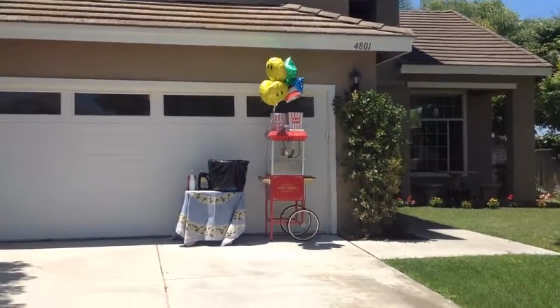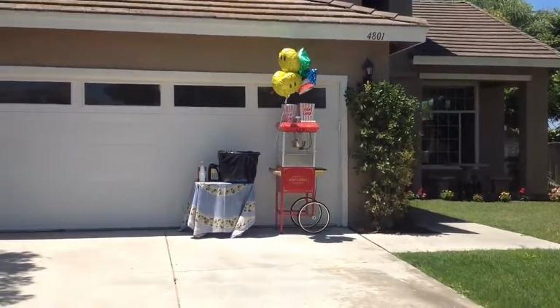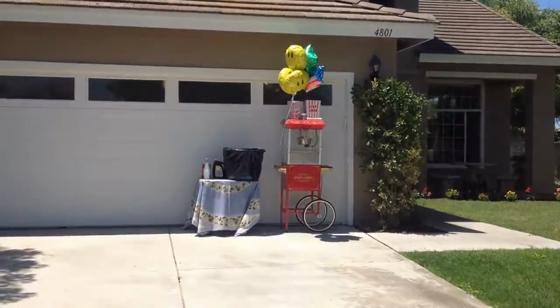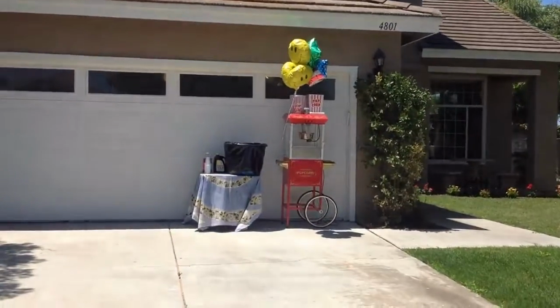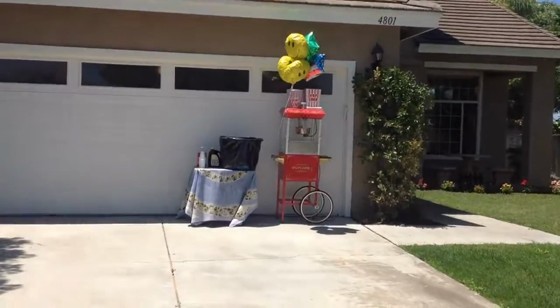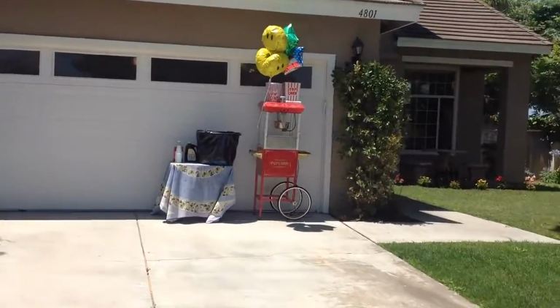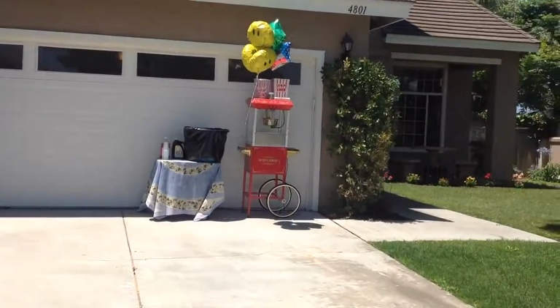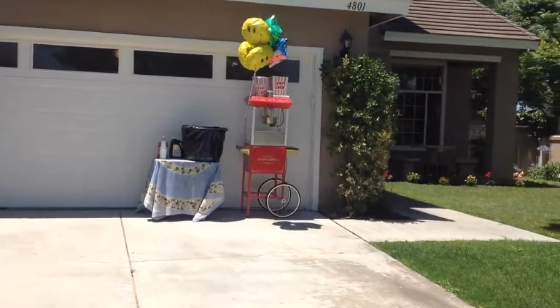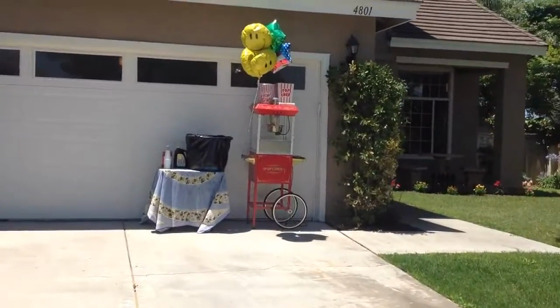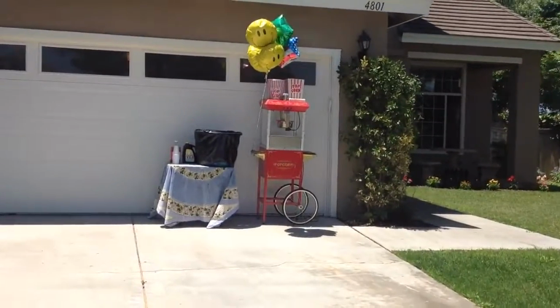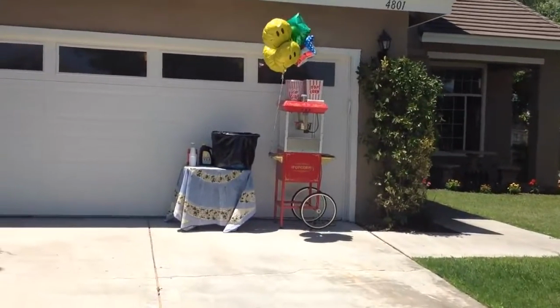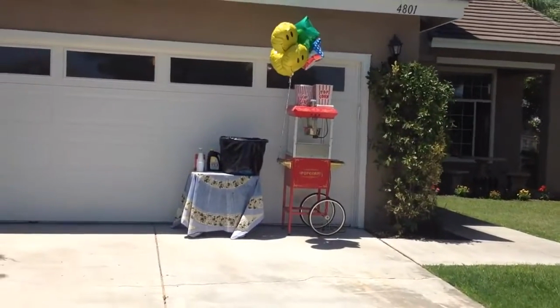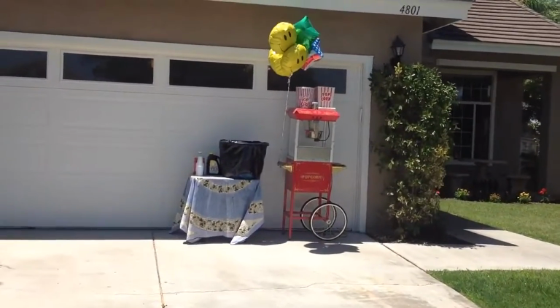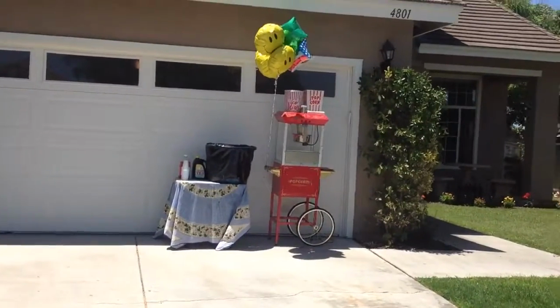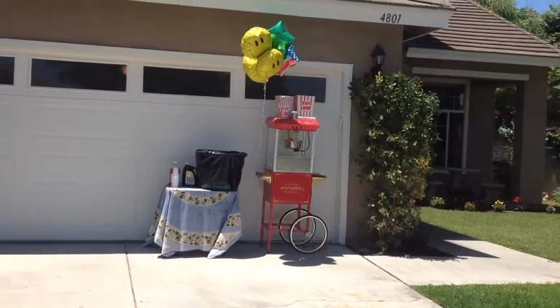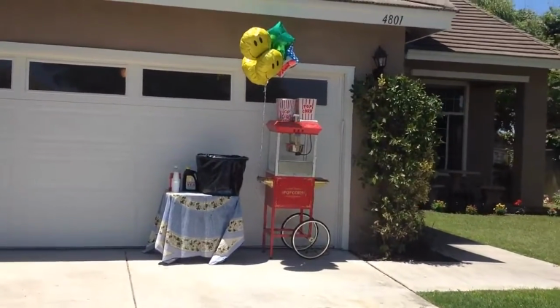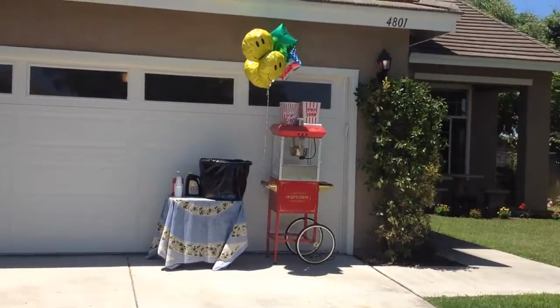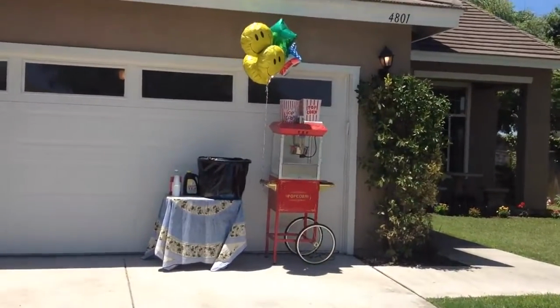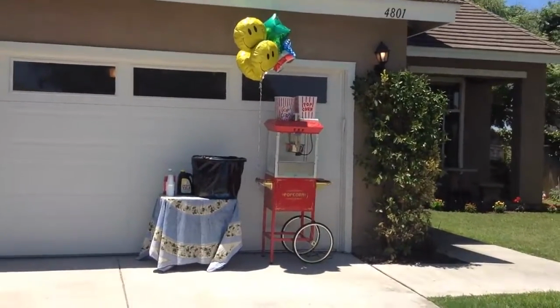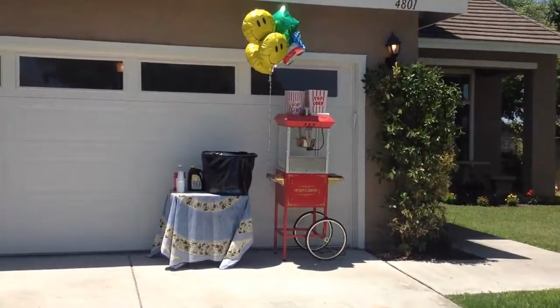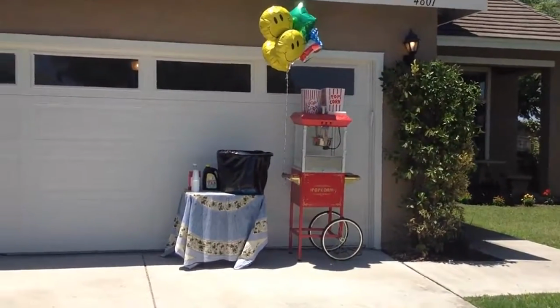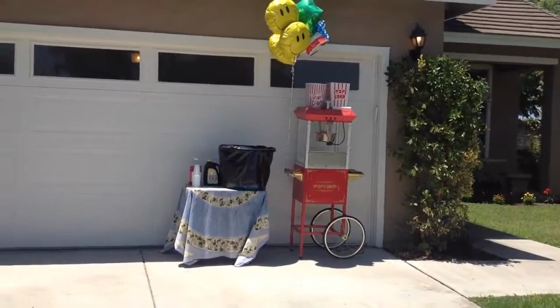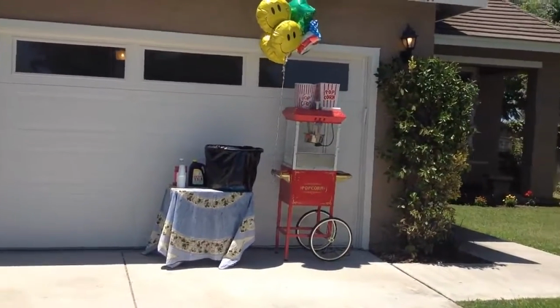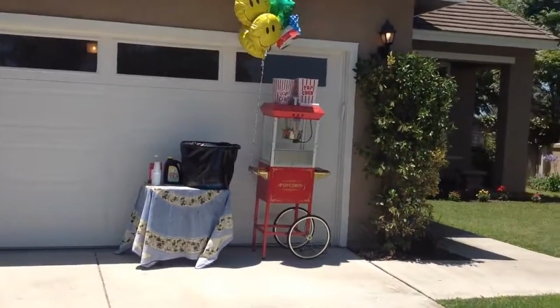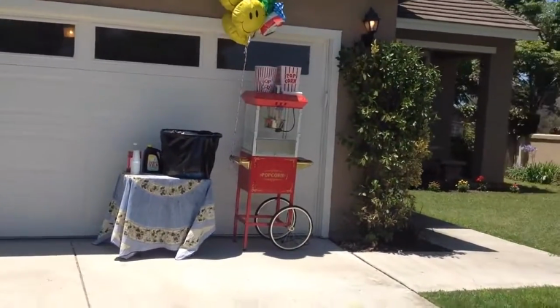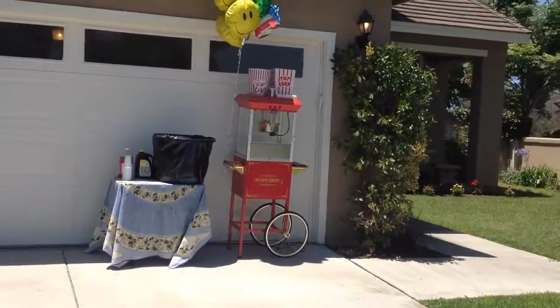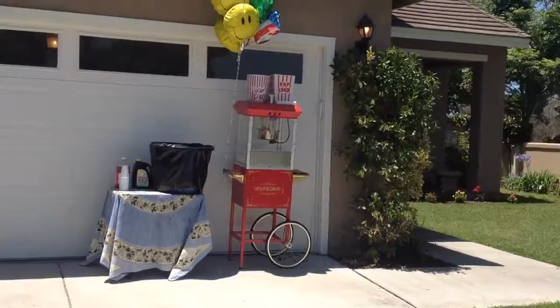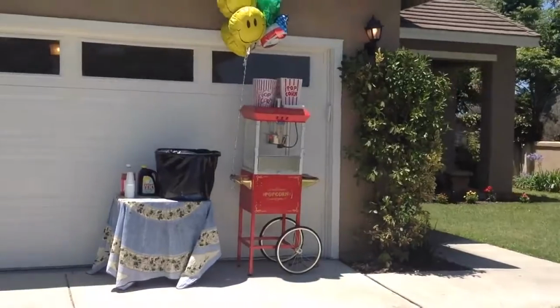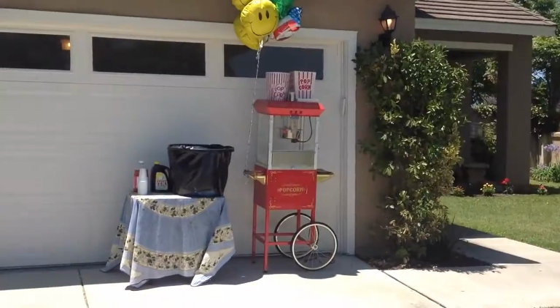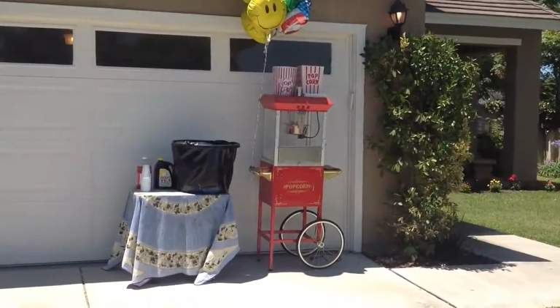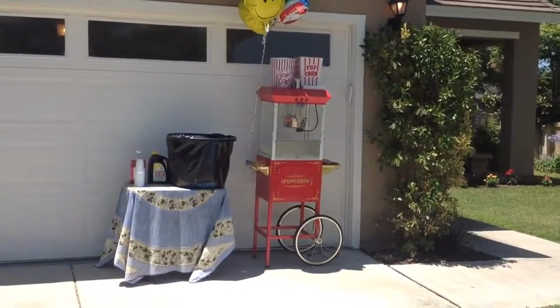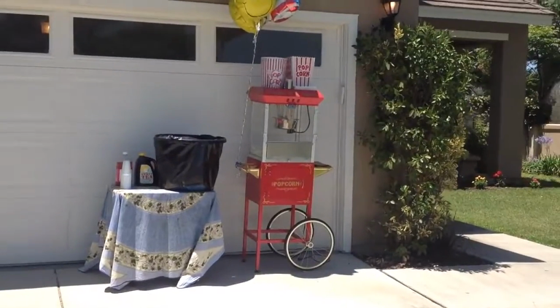Hi, Richard Noby here with HomeSmart Realty West, and I'm at an open house.